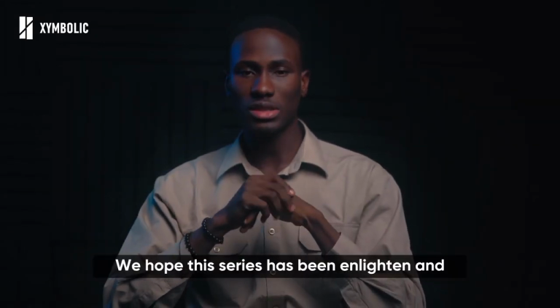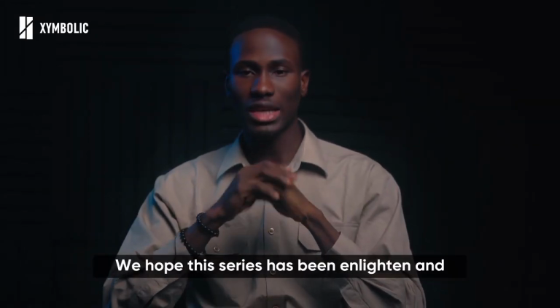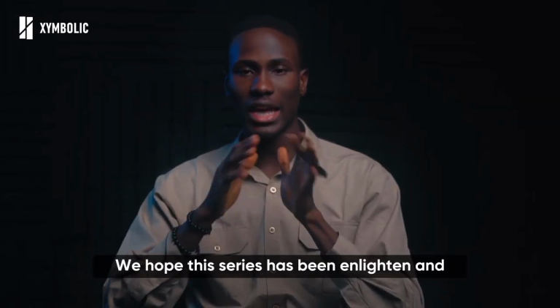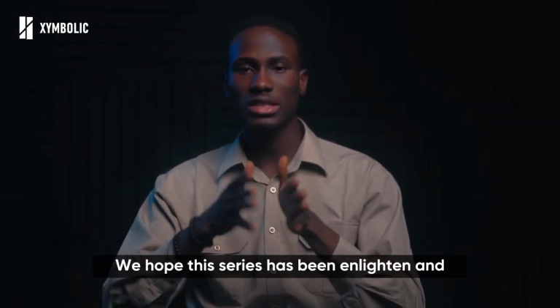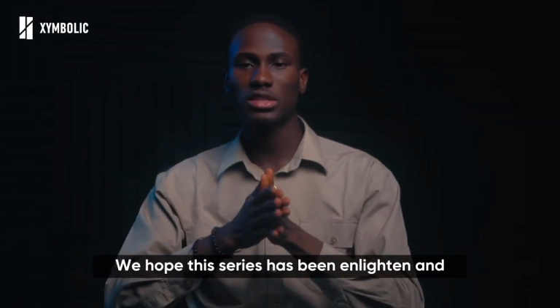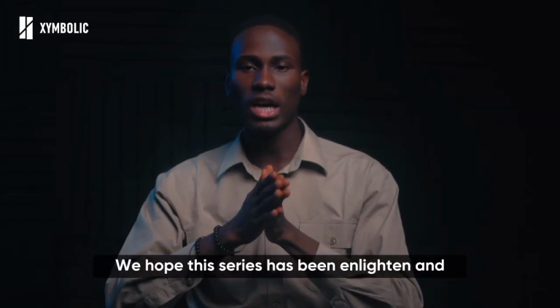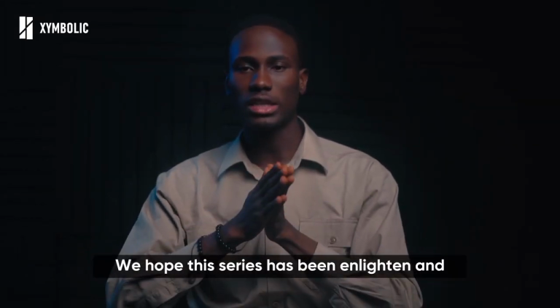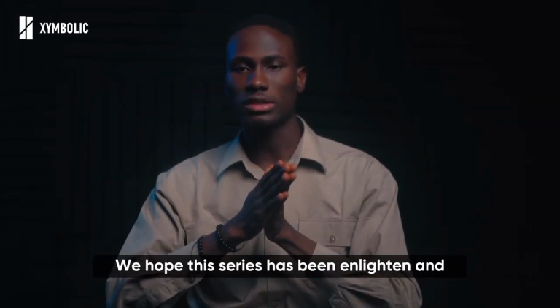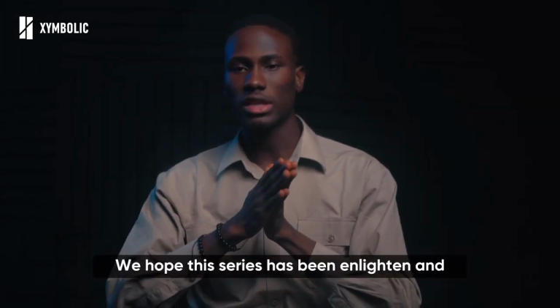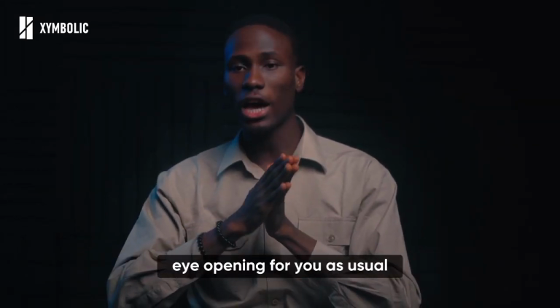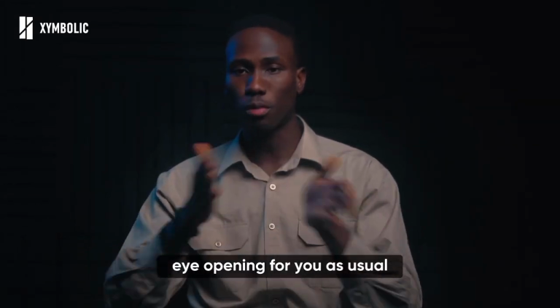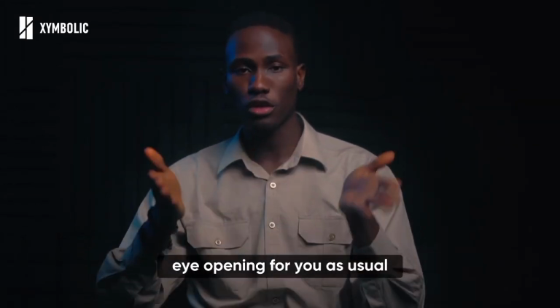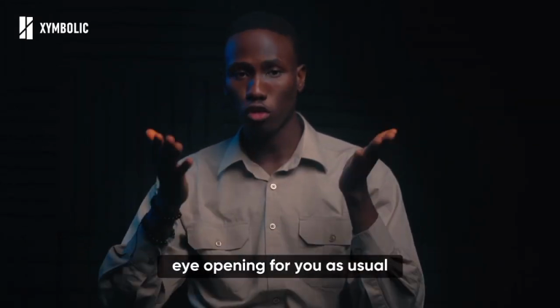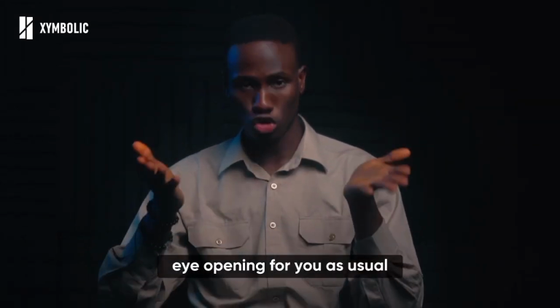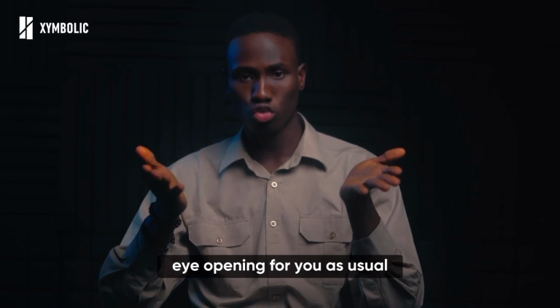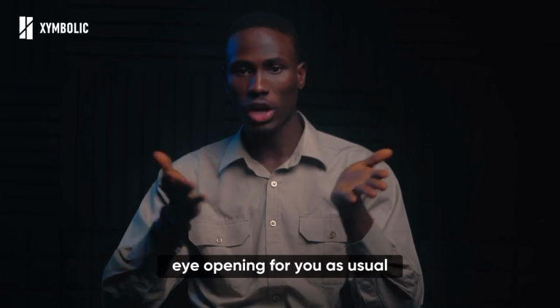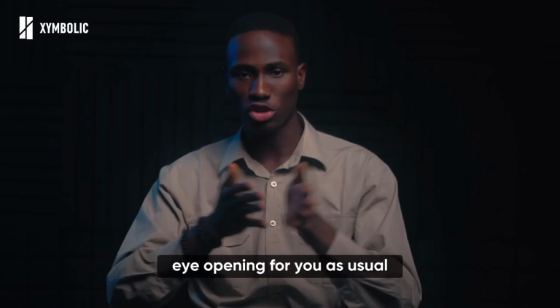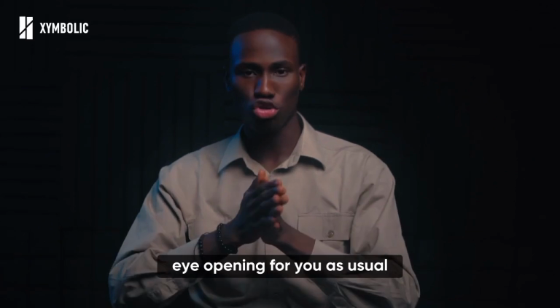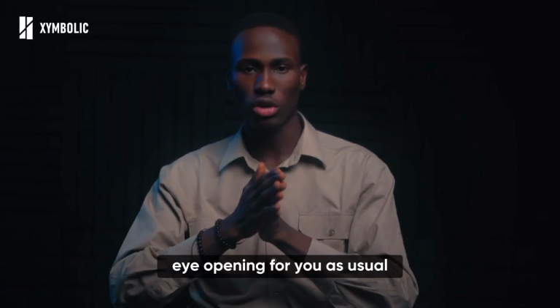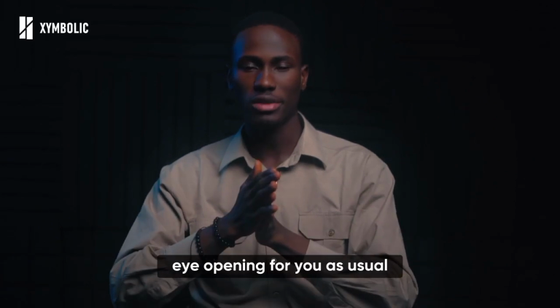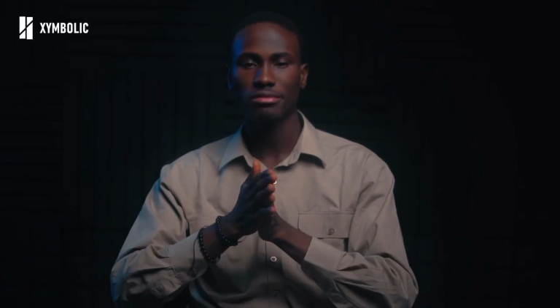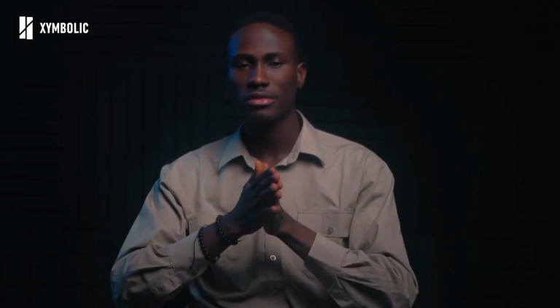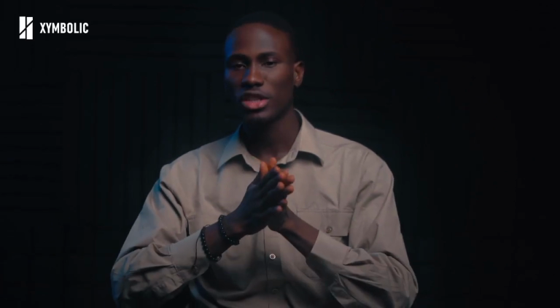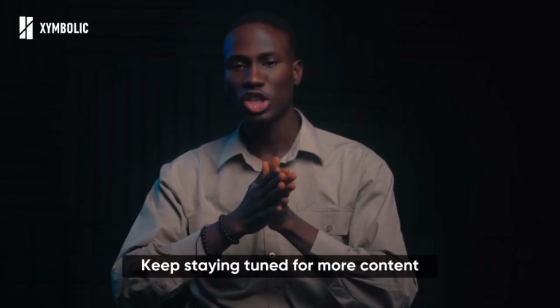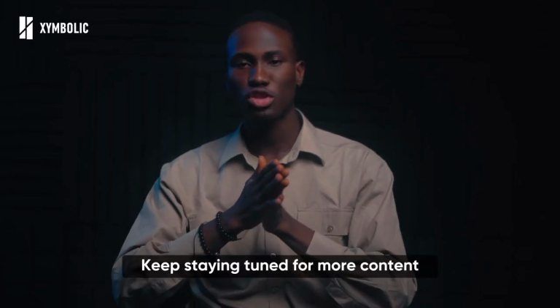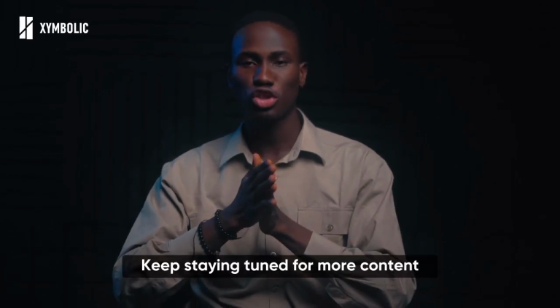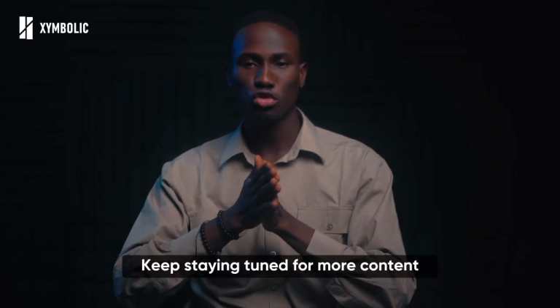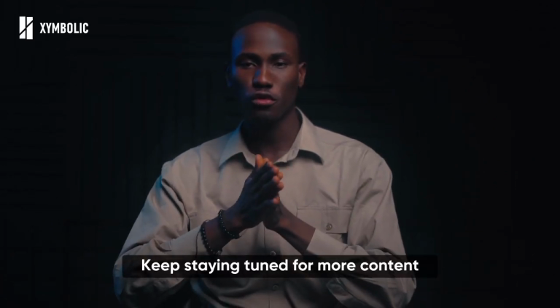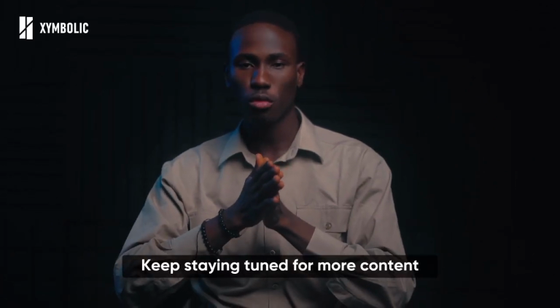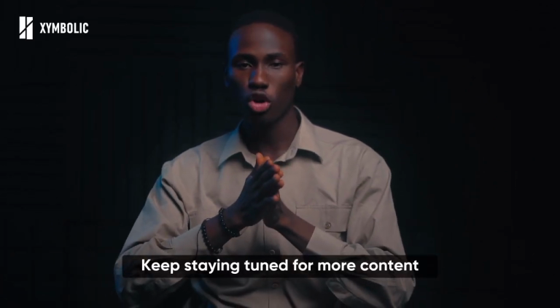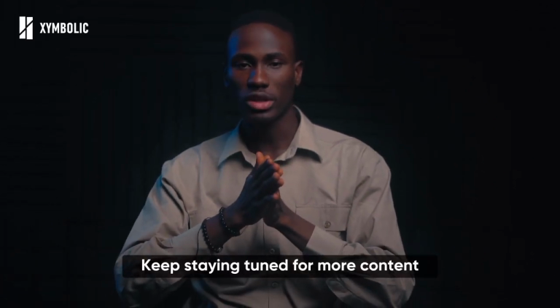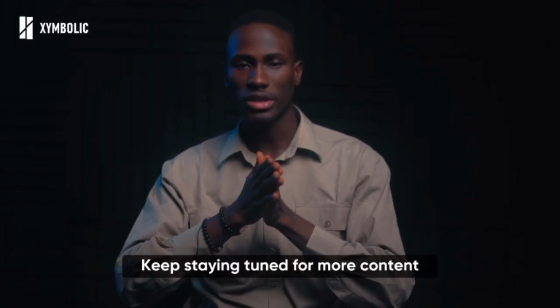We hope this series has been enlightening and eye-opening for you. As usual, keep staying tuned for more content.